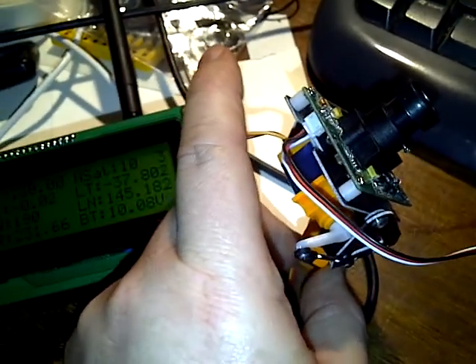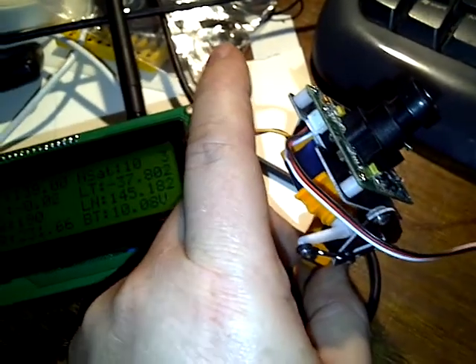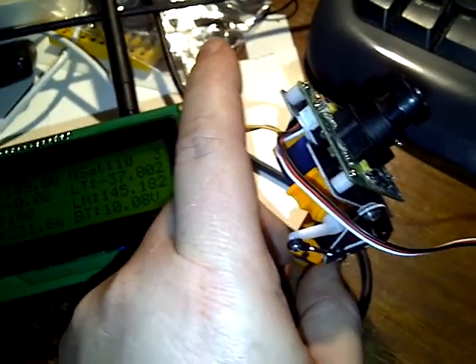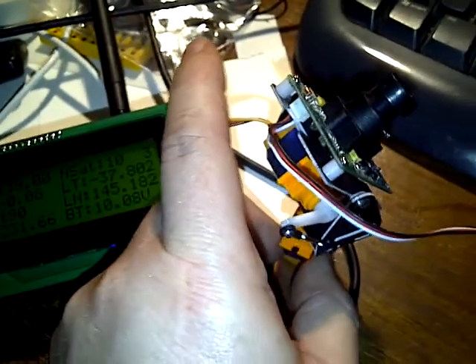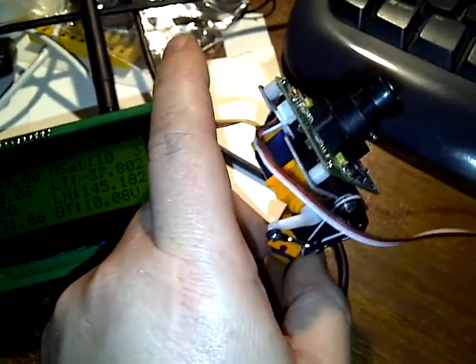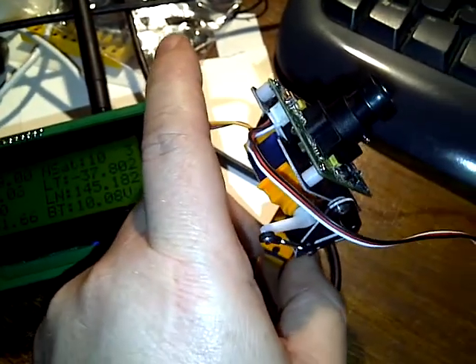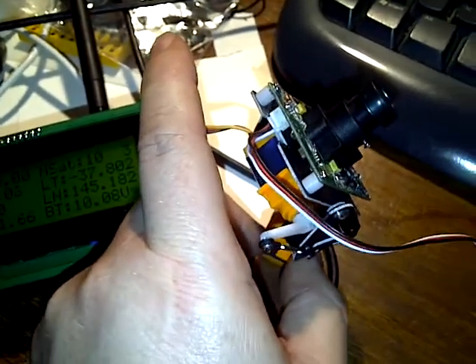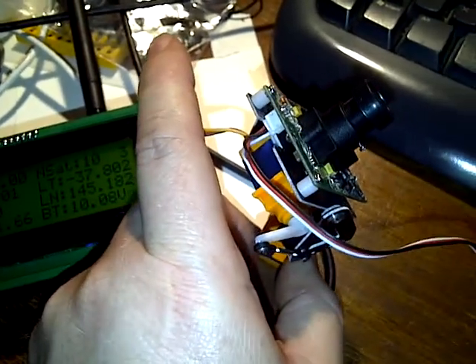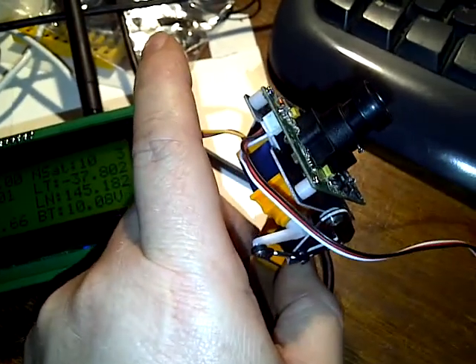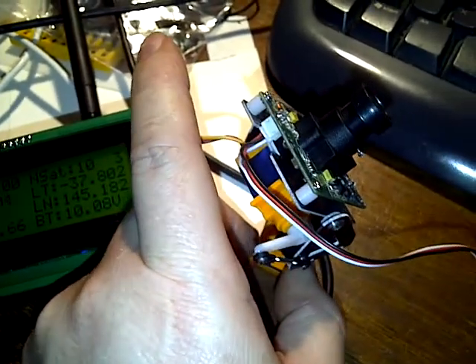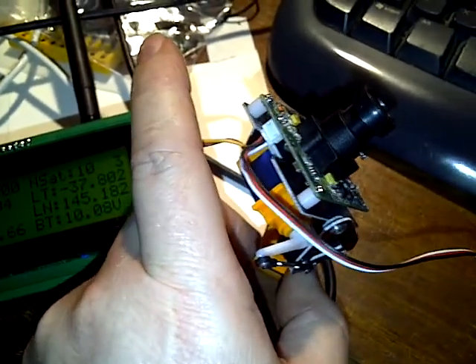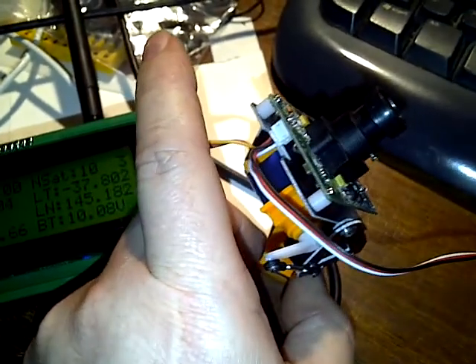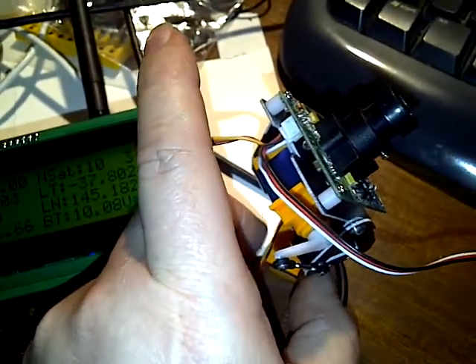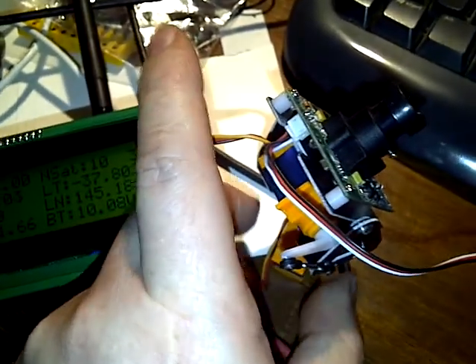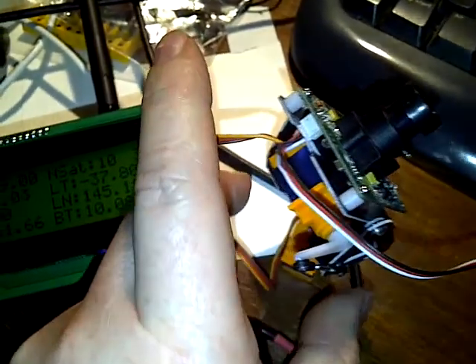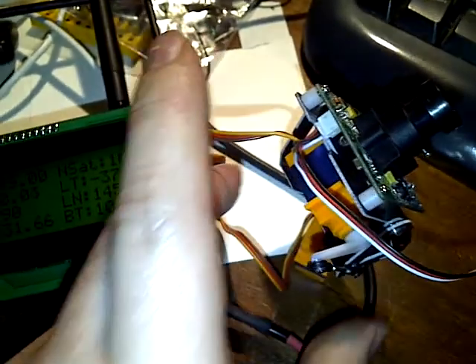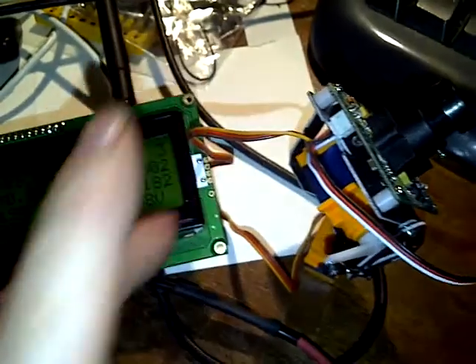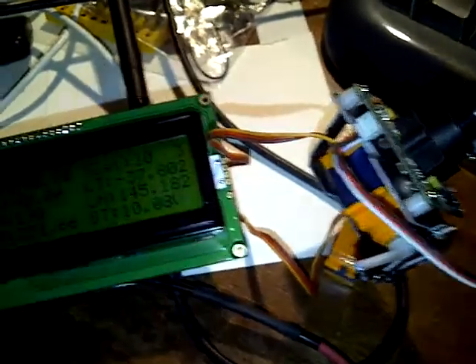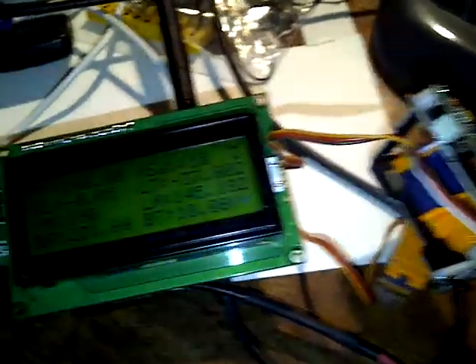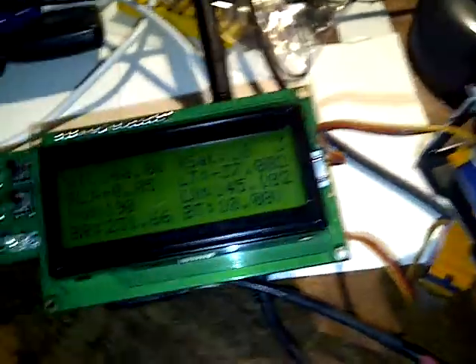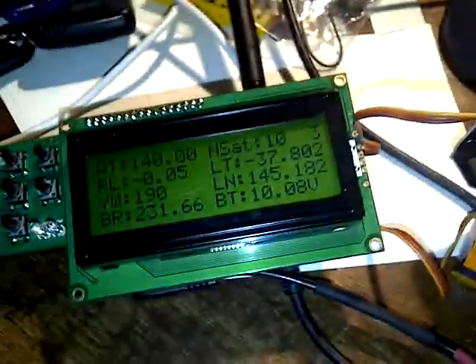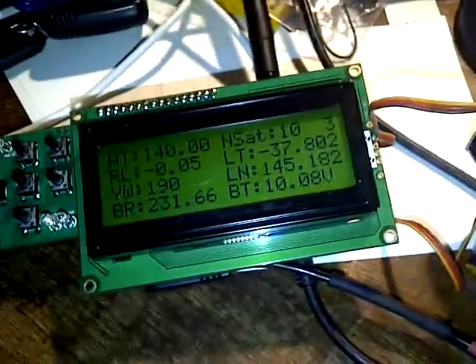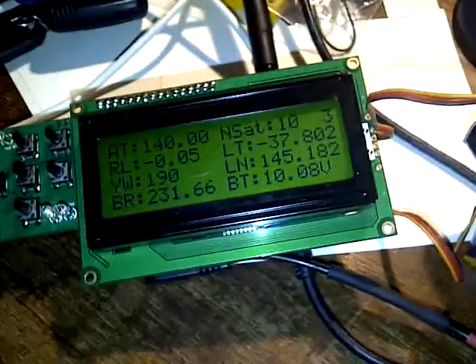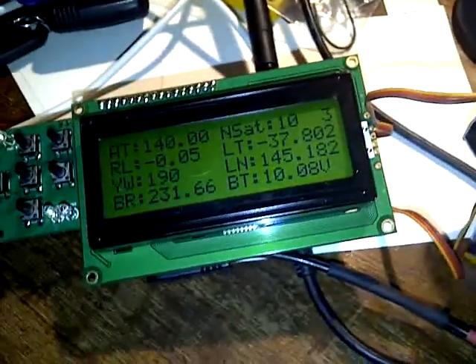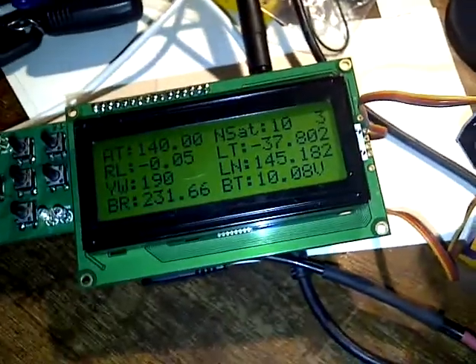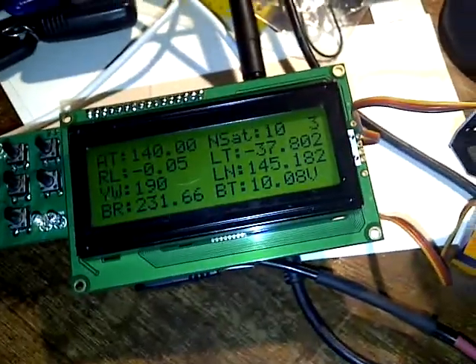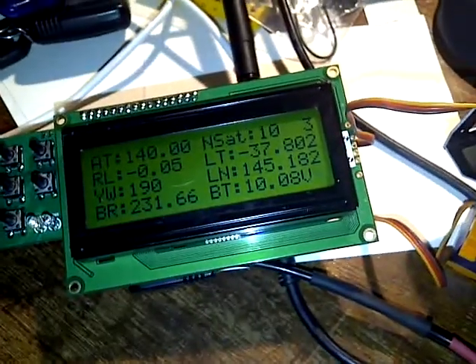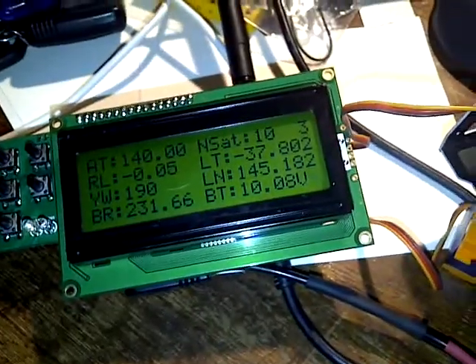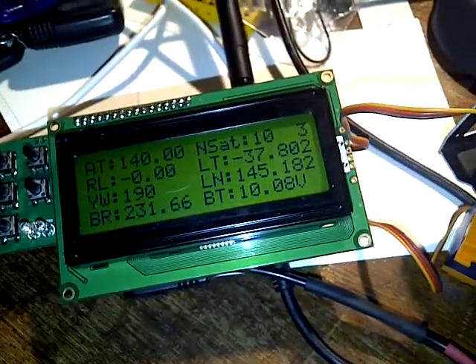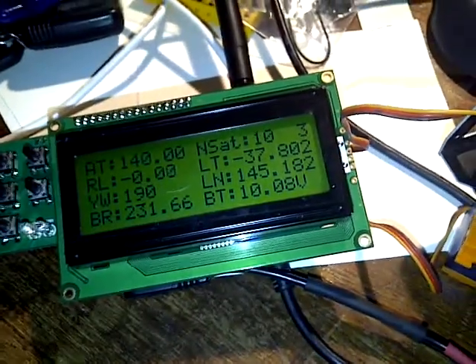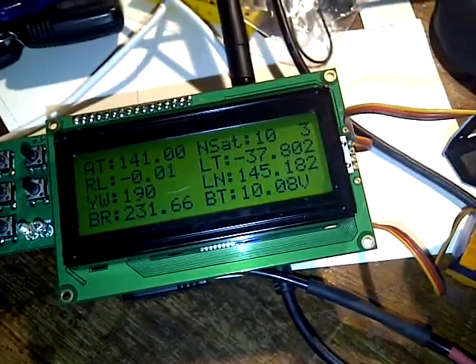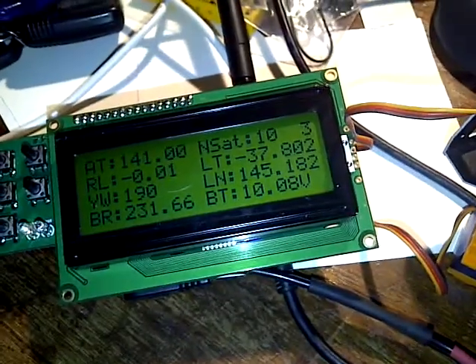As simple as it is - just connecting pin 2 and ground. Hope you have fun!